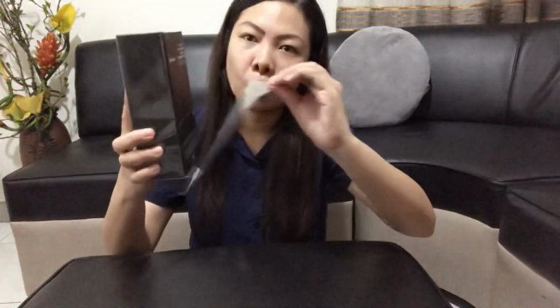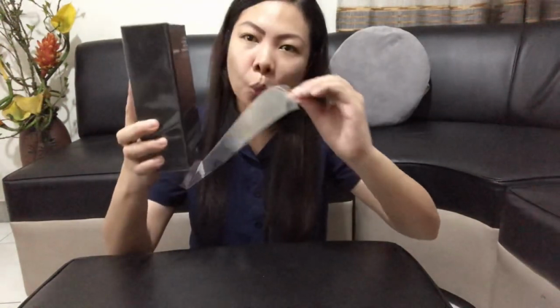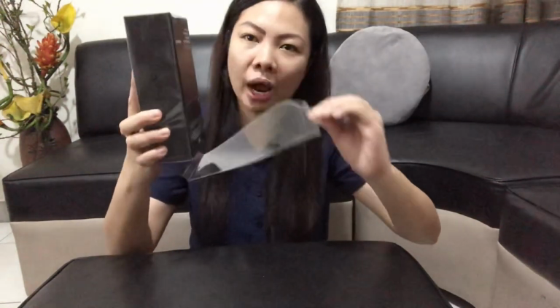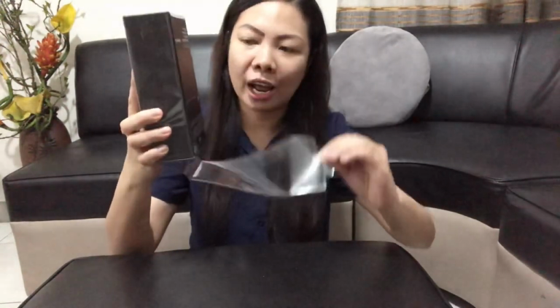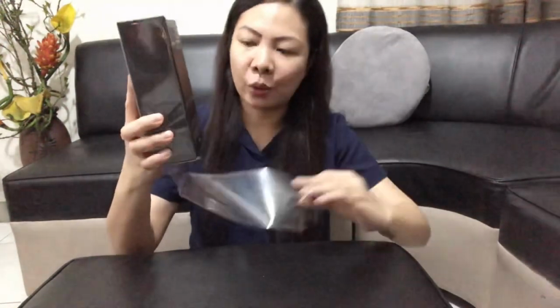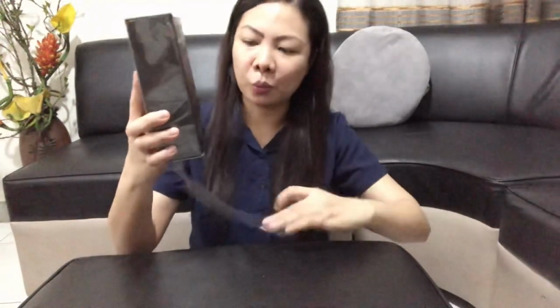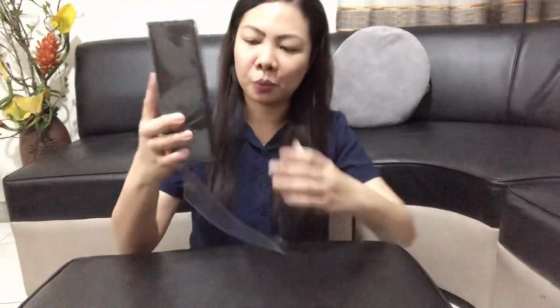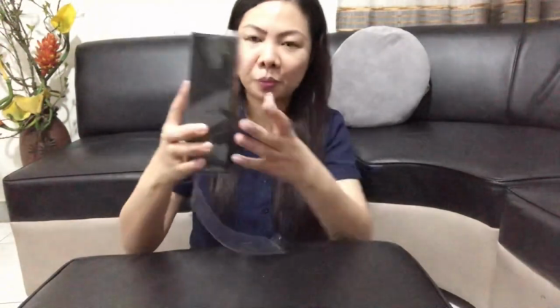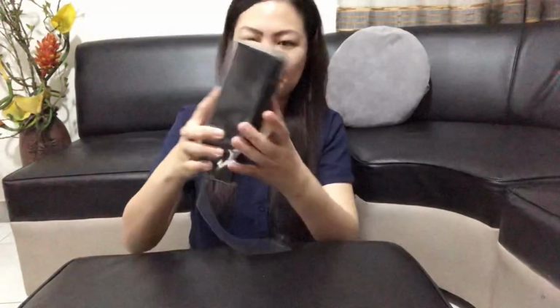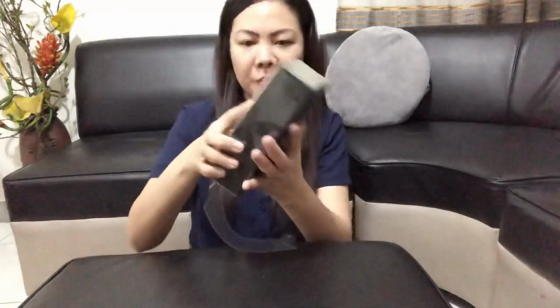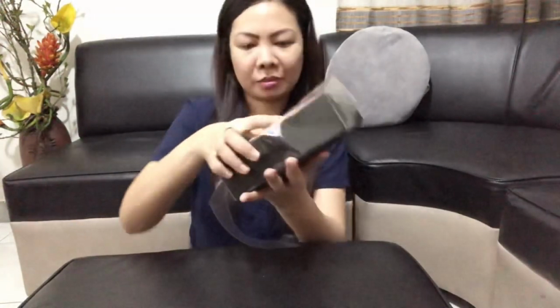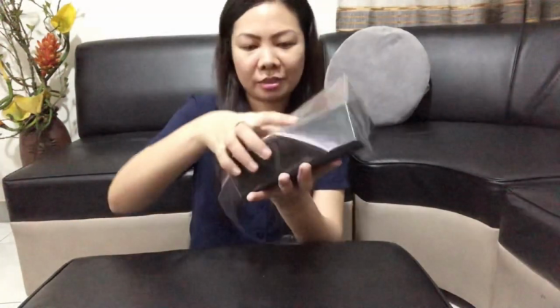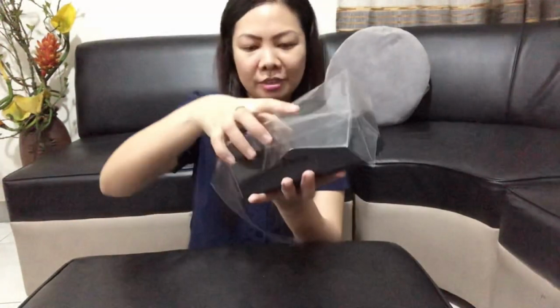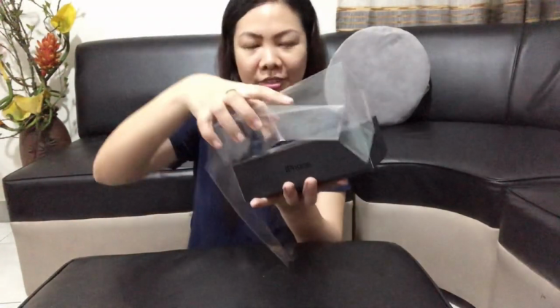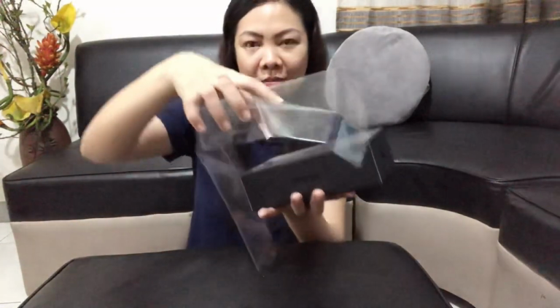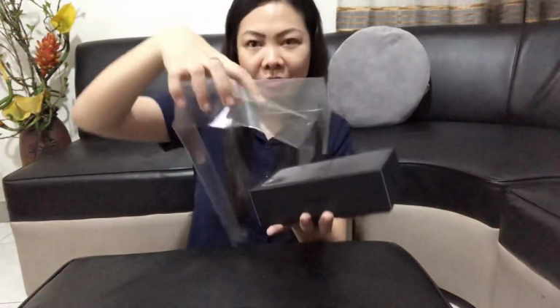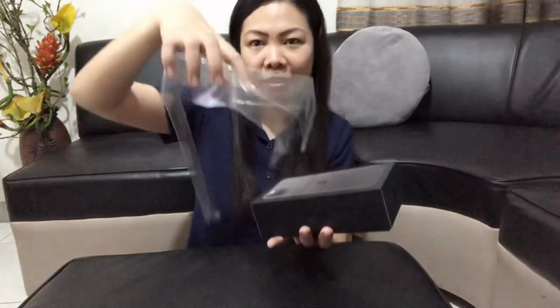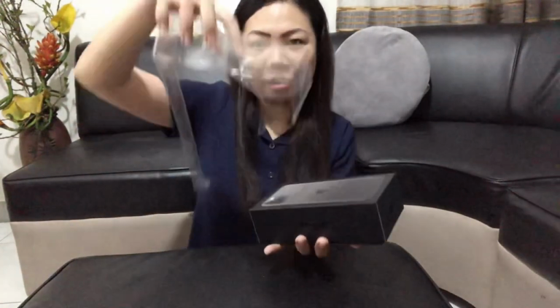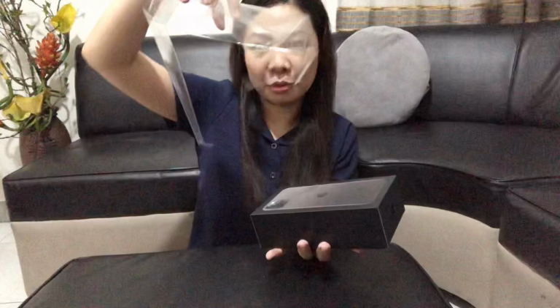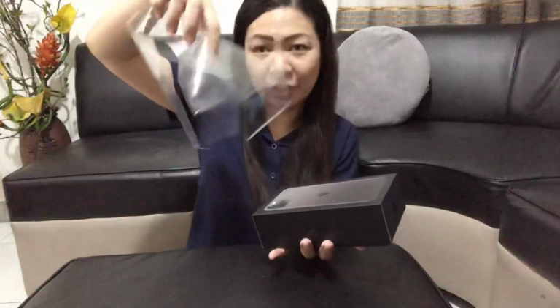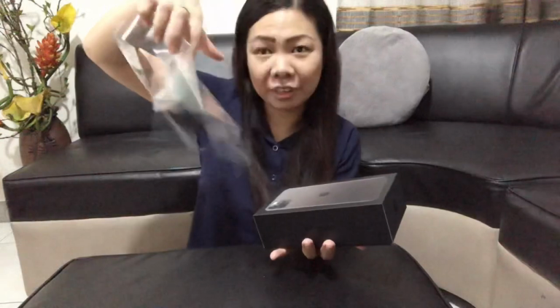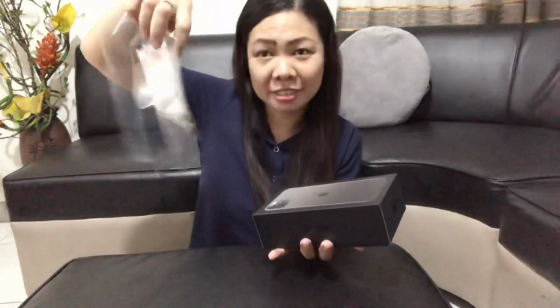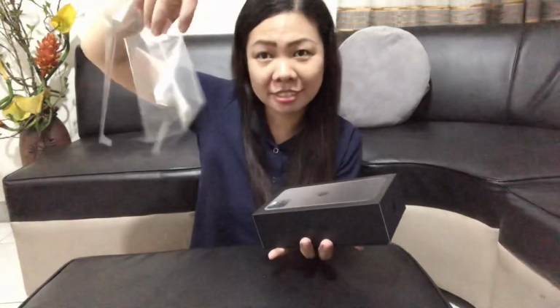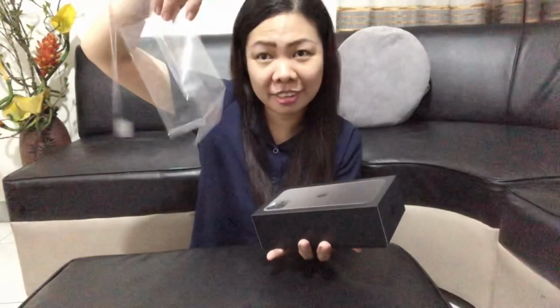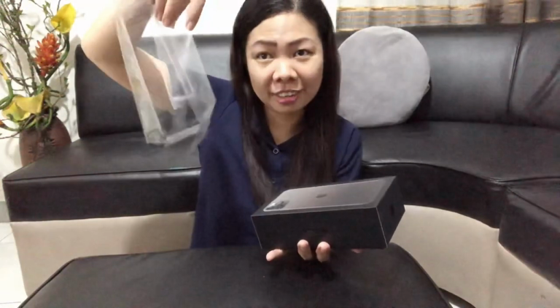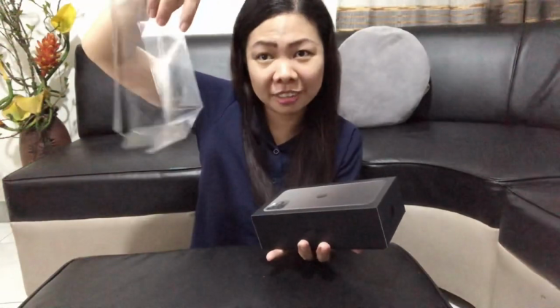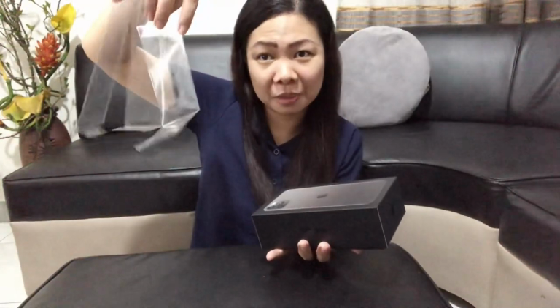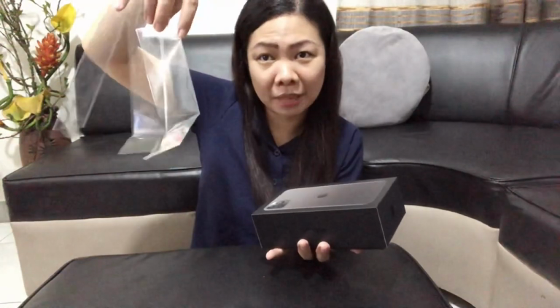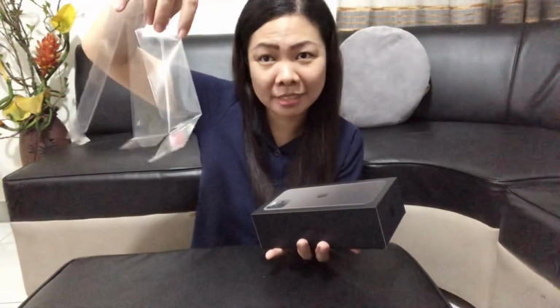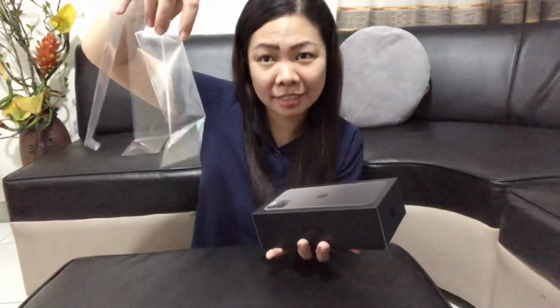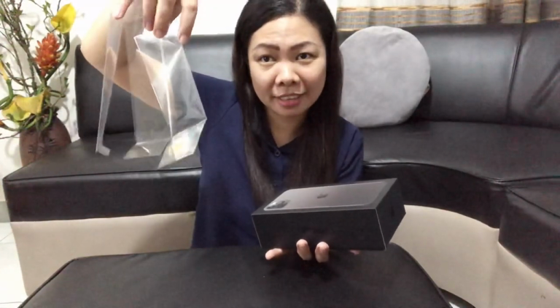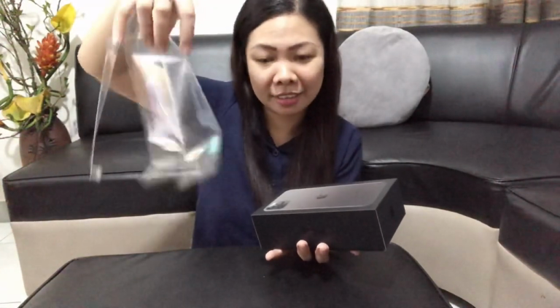Wow! In fairness, ang ganda ng plastic niya.